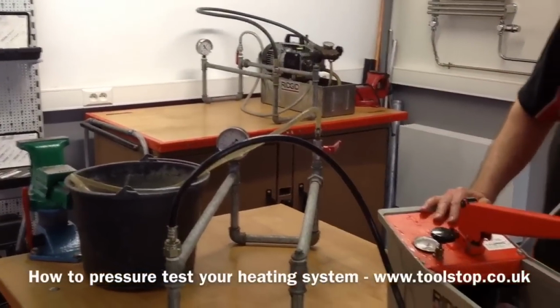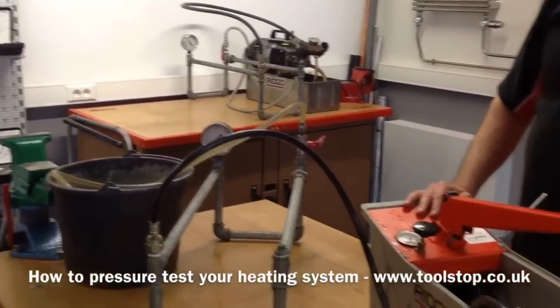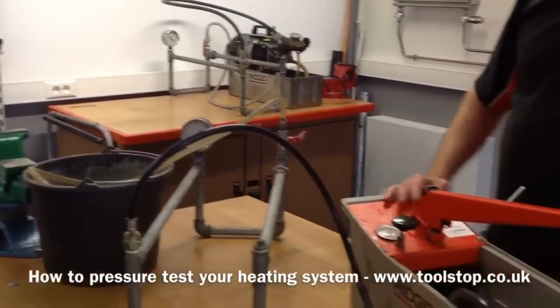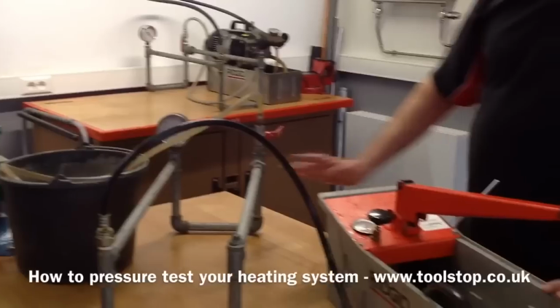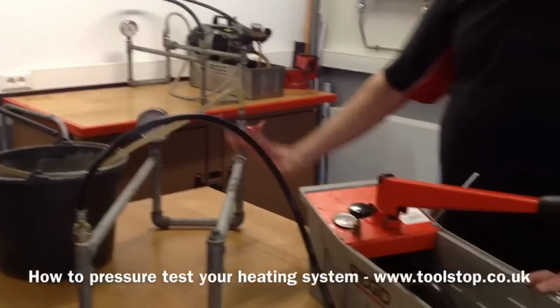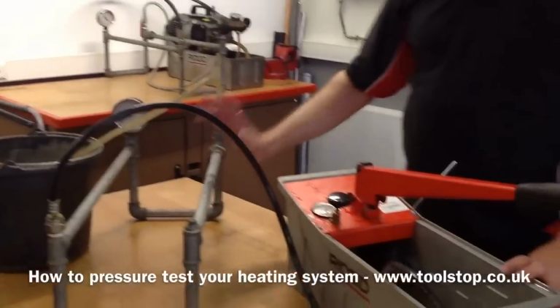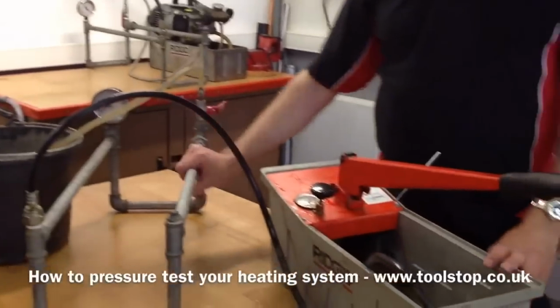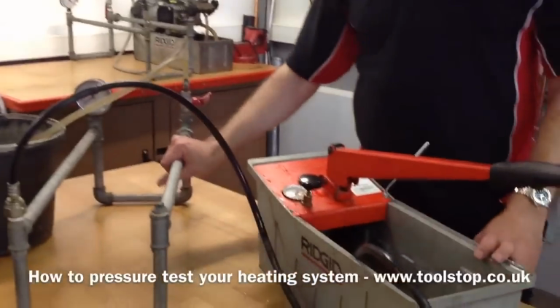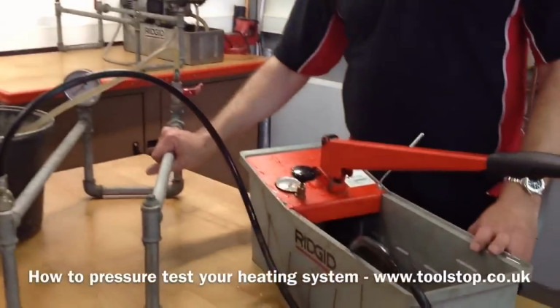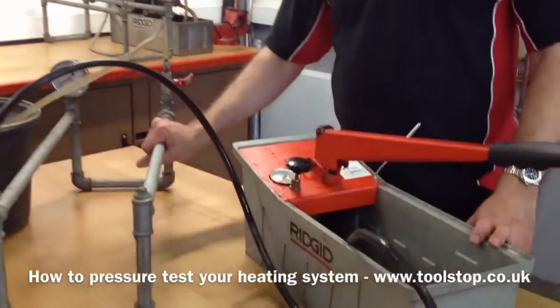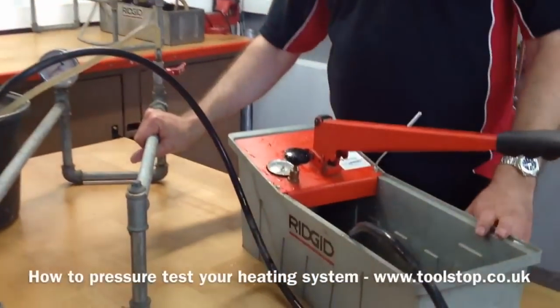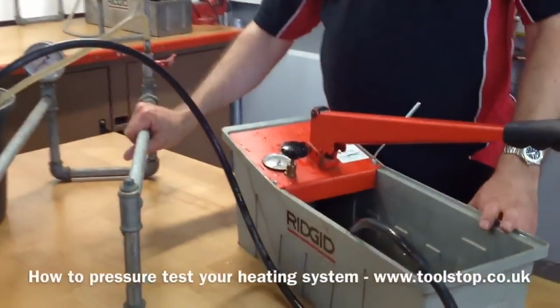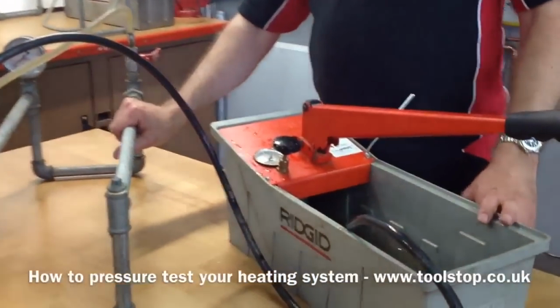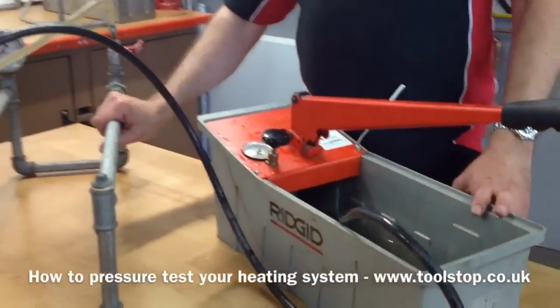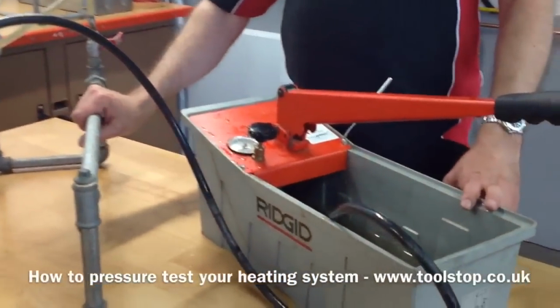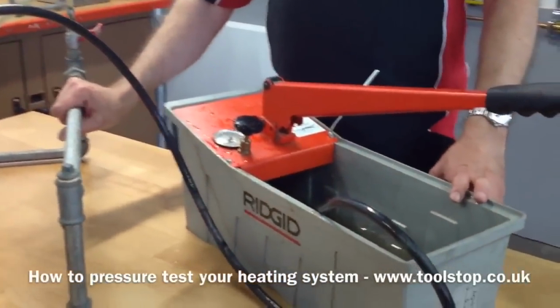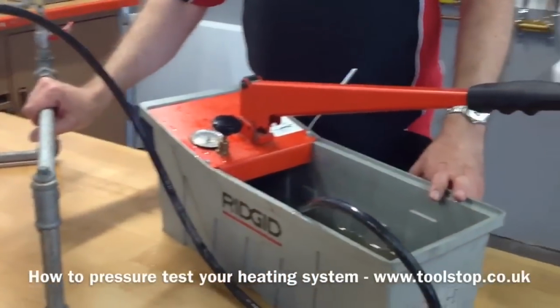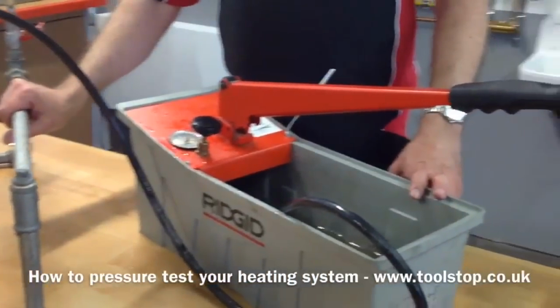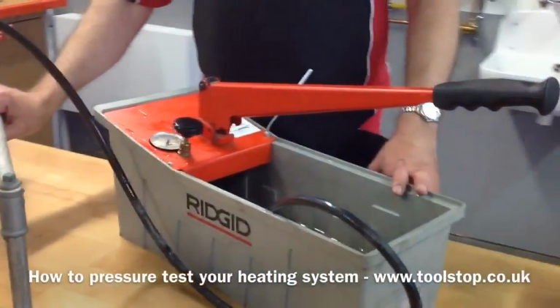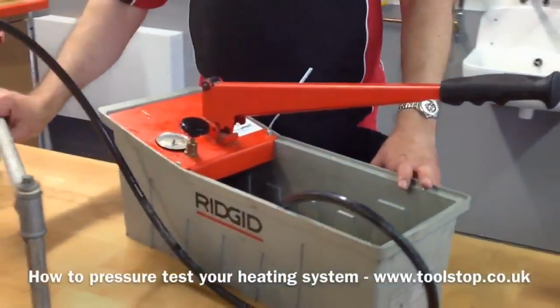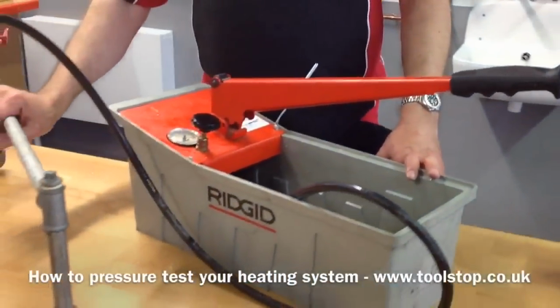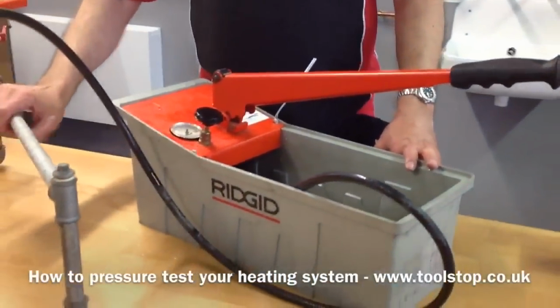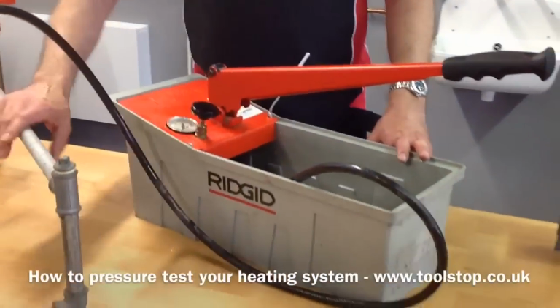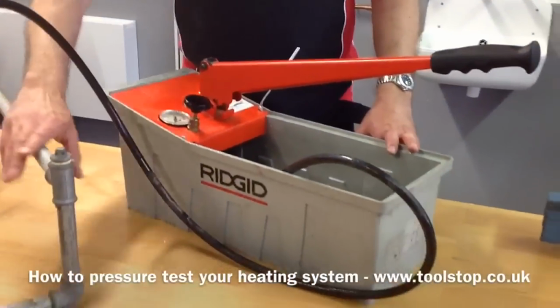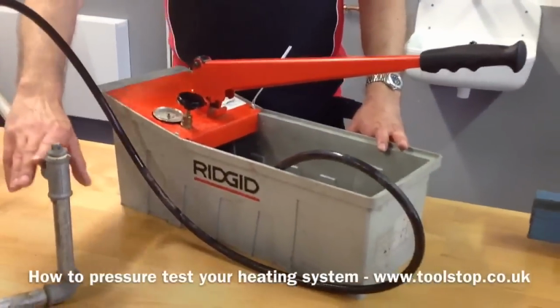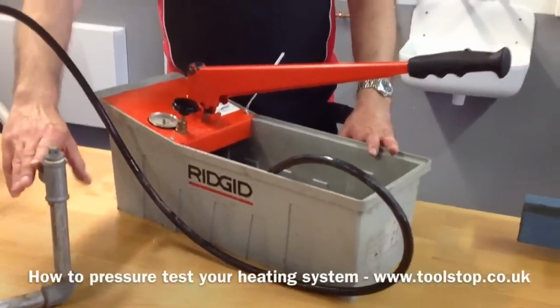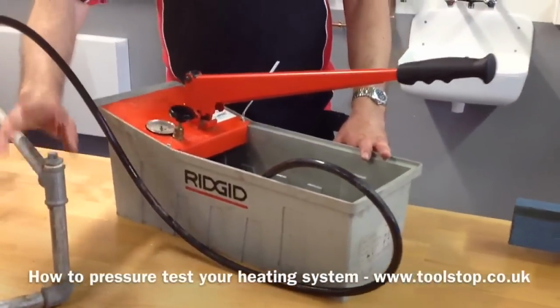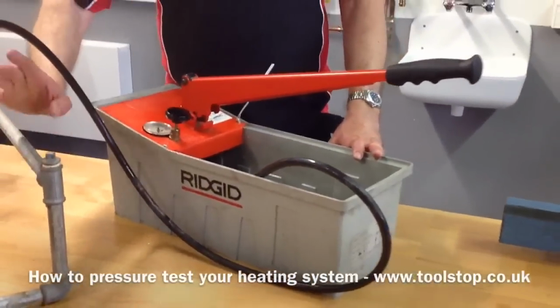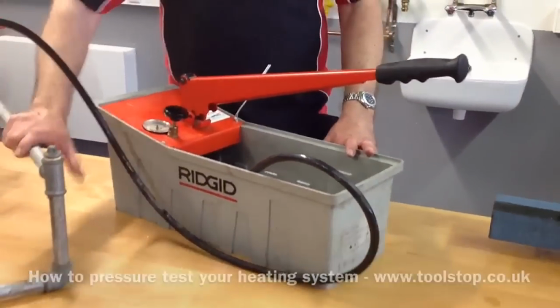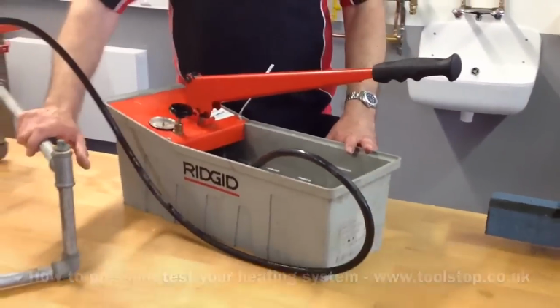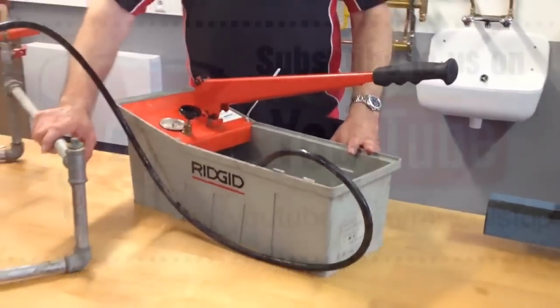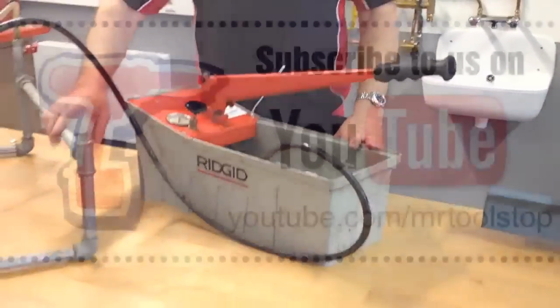As long as your system doesn't leak, you've checked the integrity of all your joints — you're good to go.